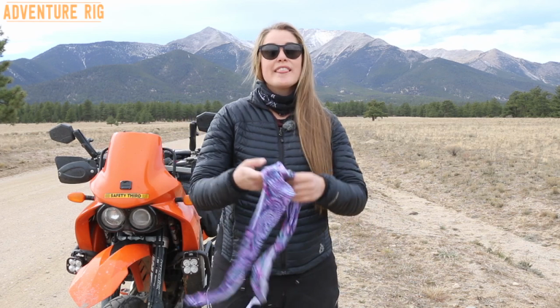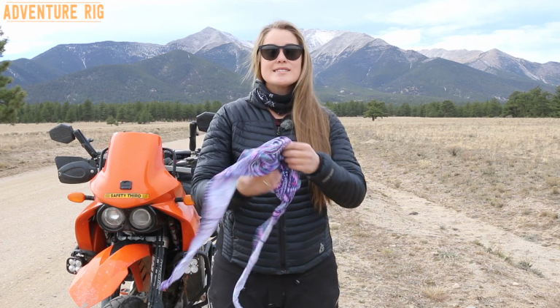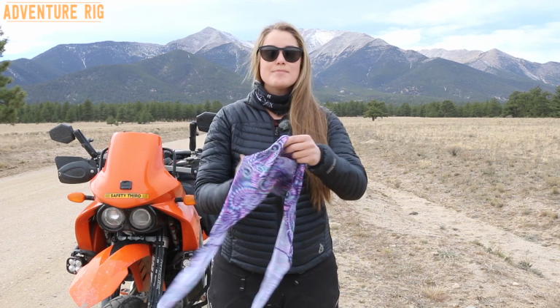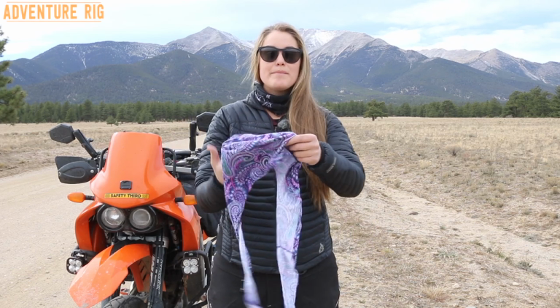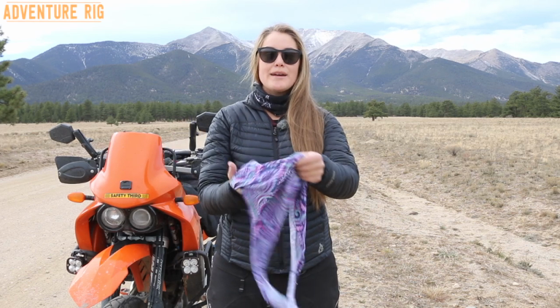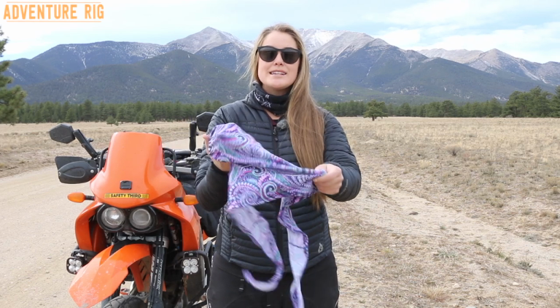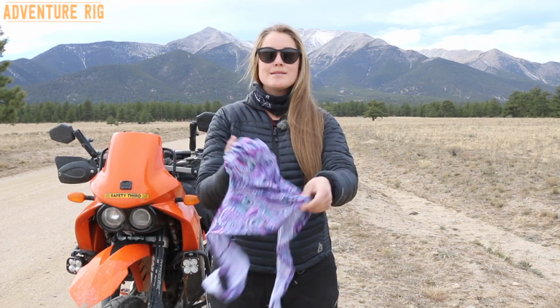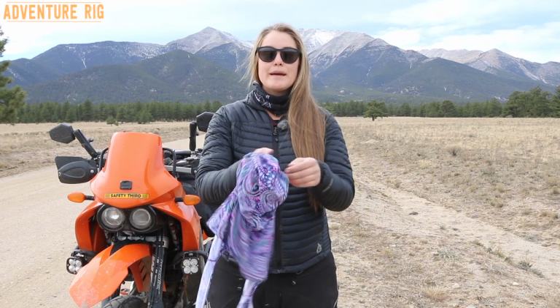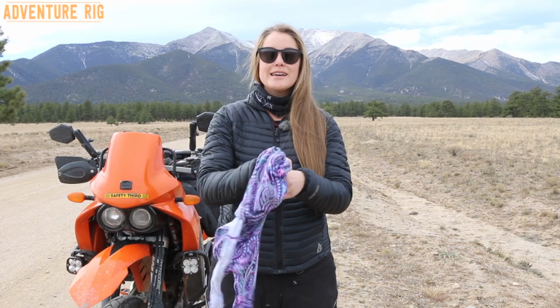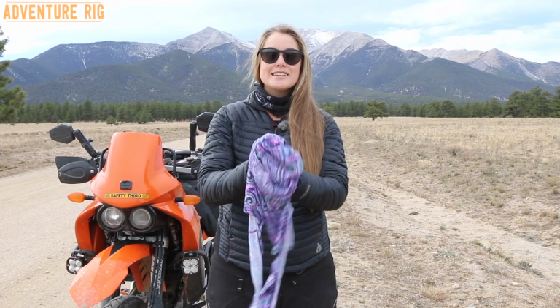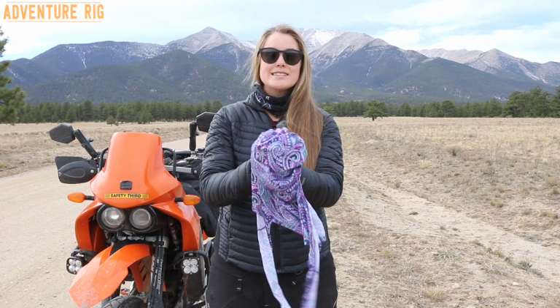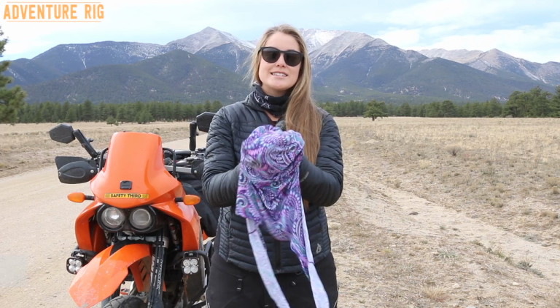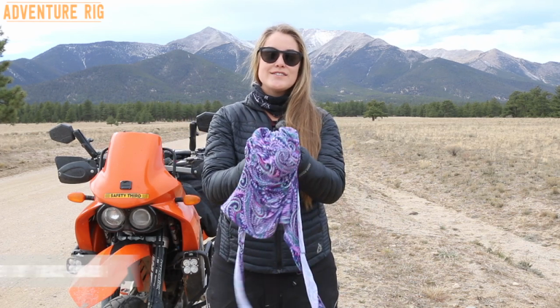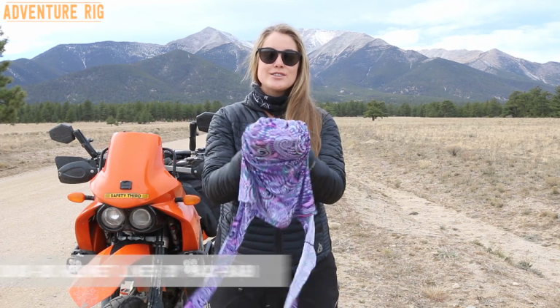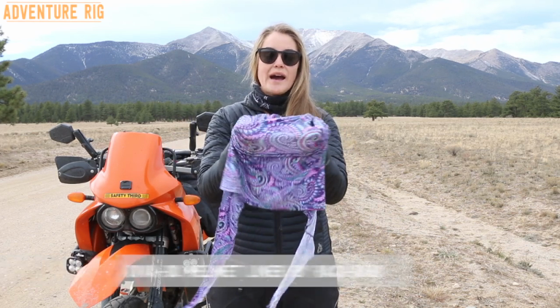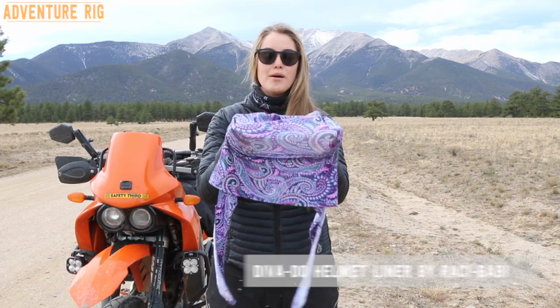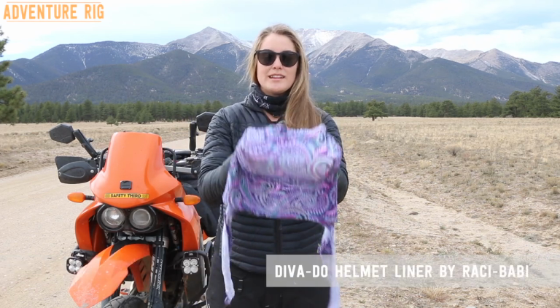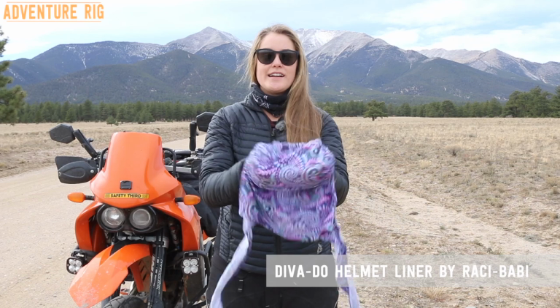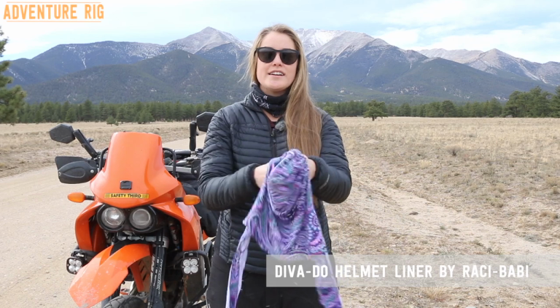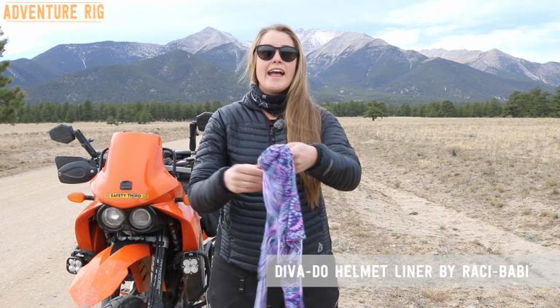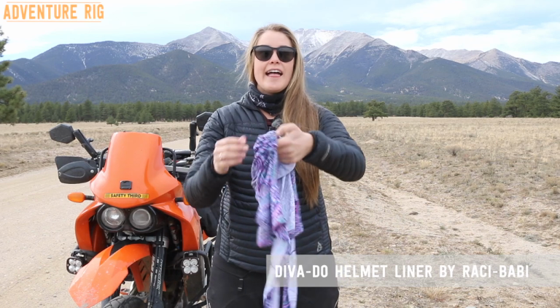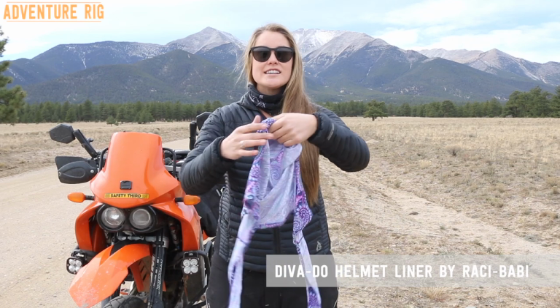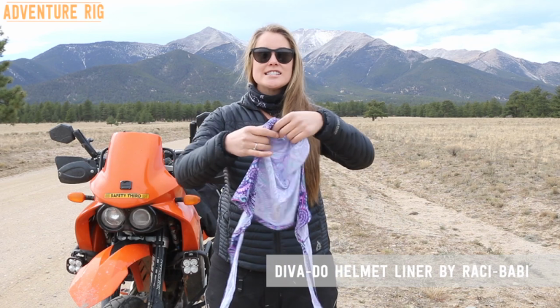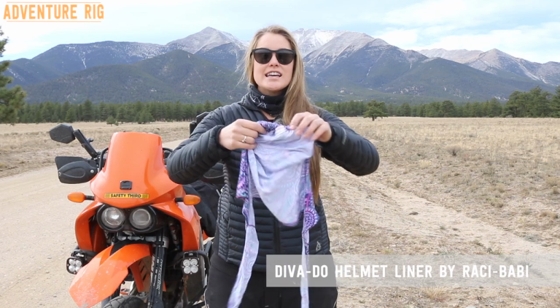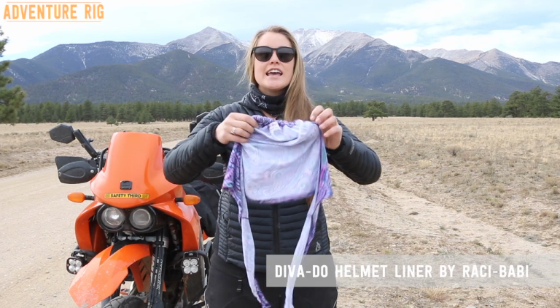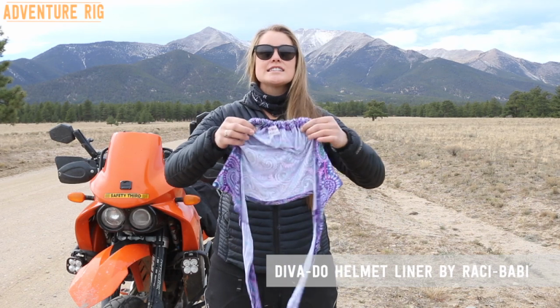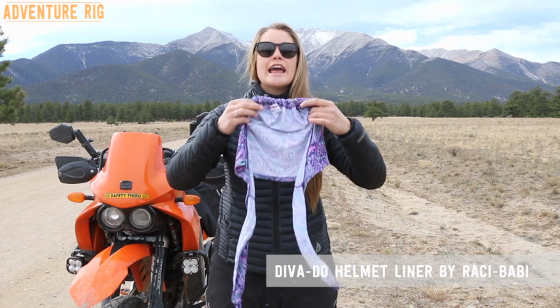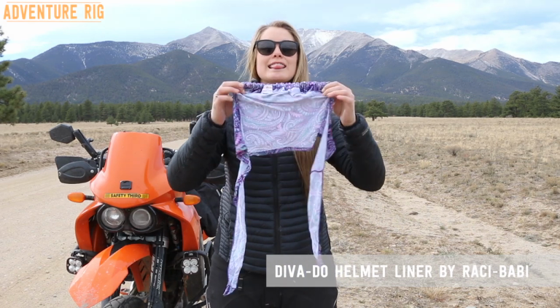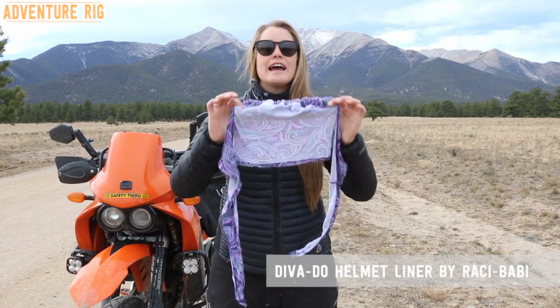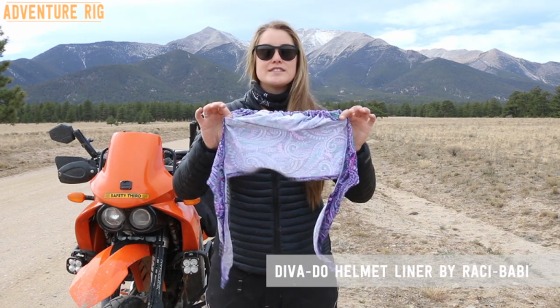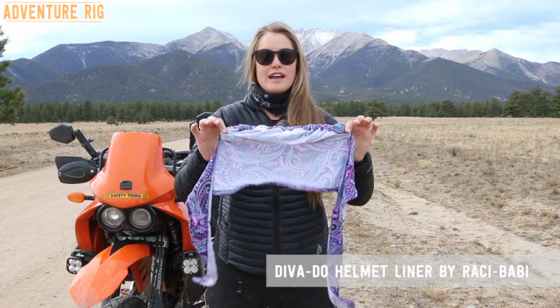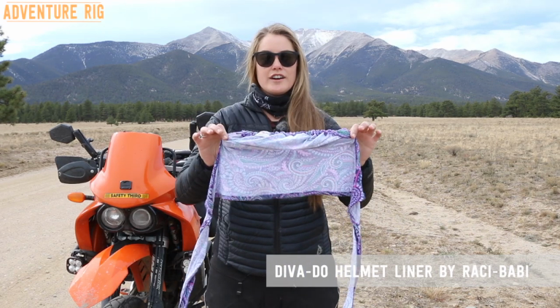This is made by Racy Baby. This is the Diva Do helmet liner and this thing is a lifesaver.